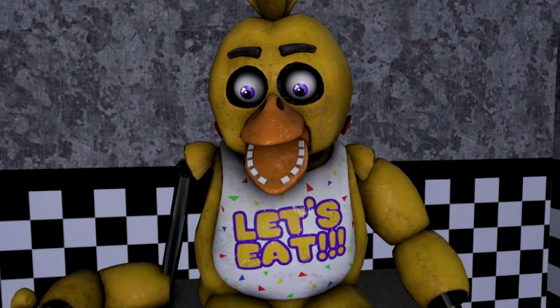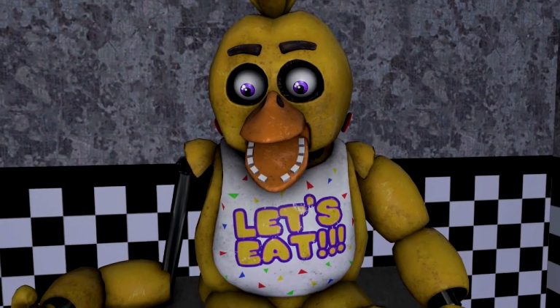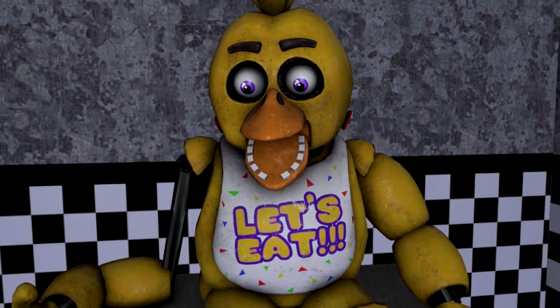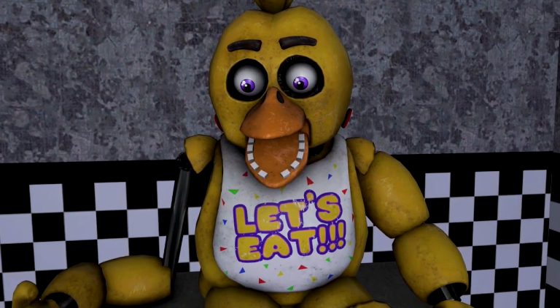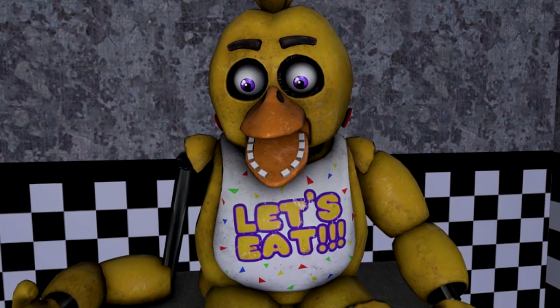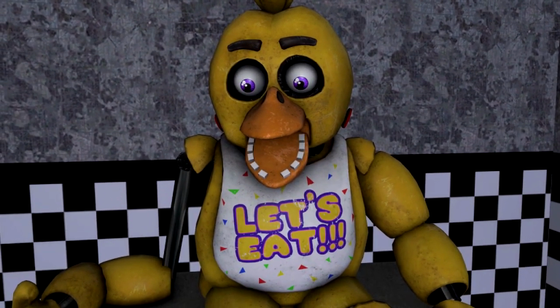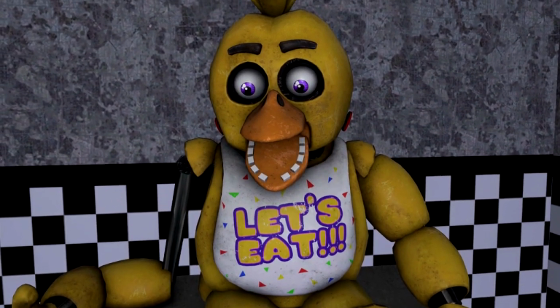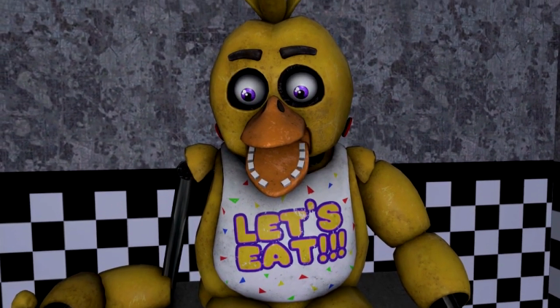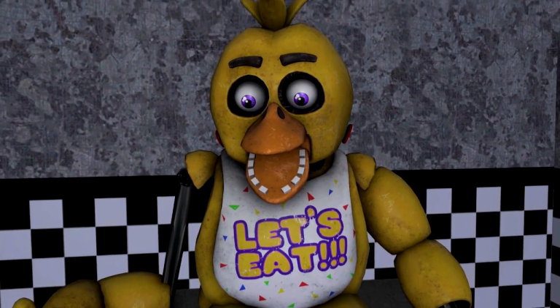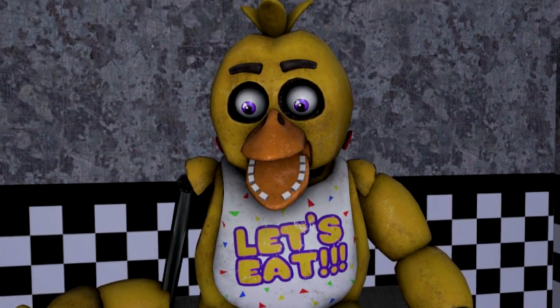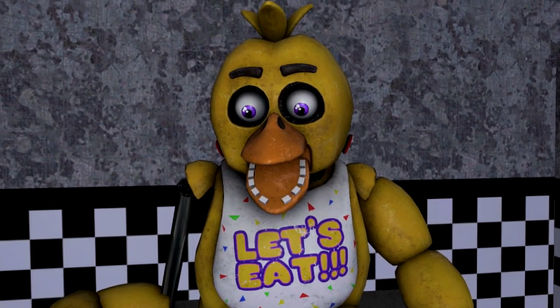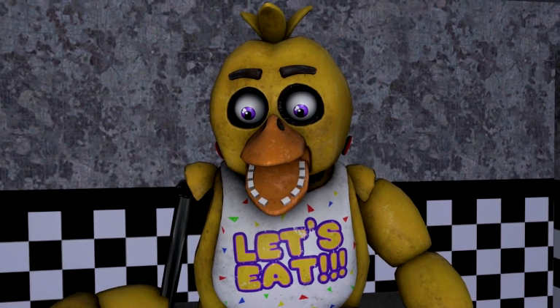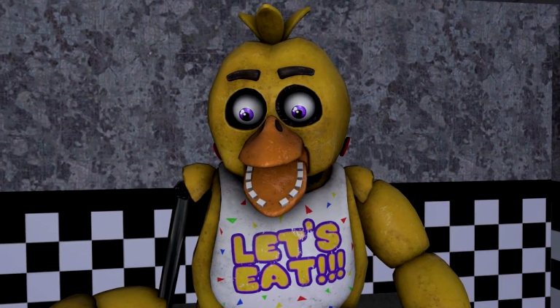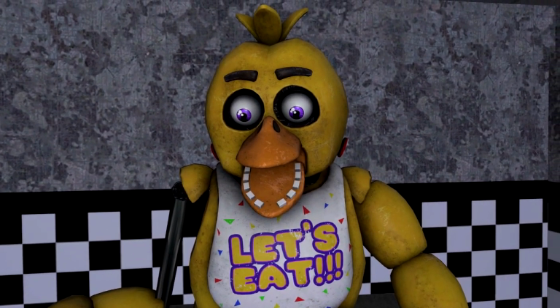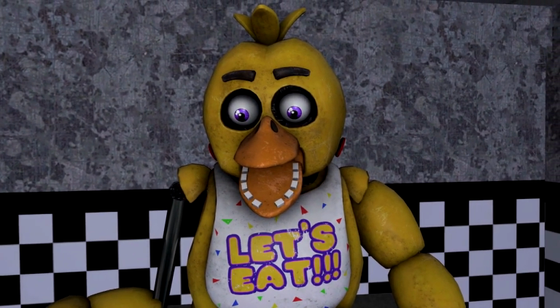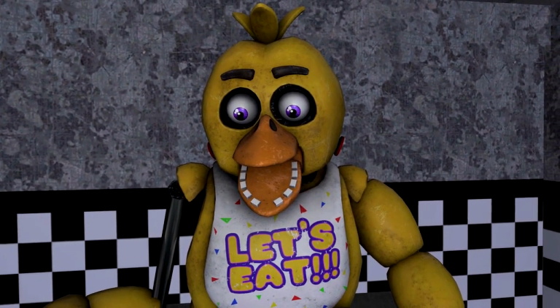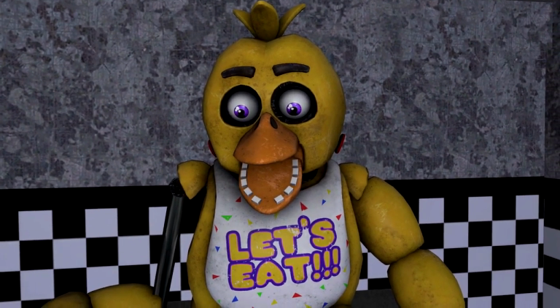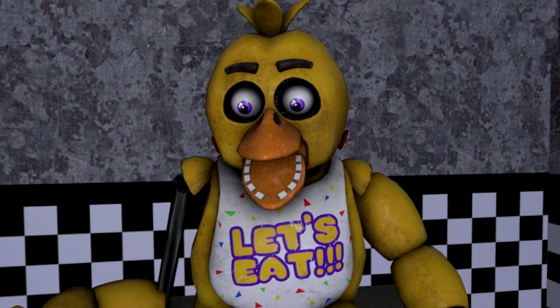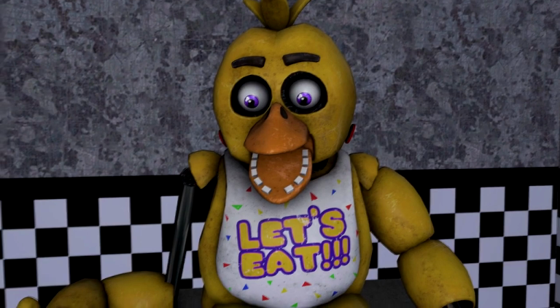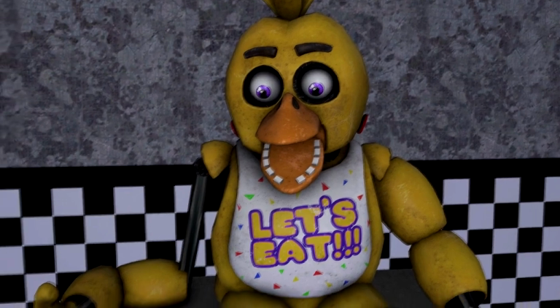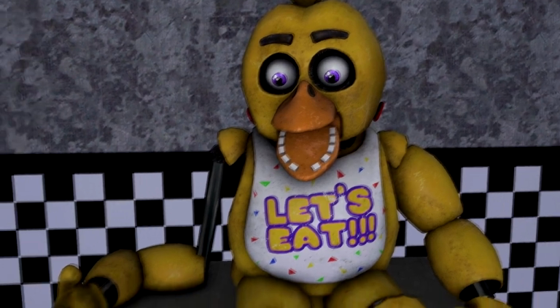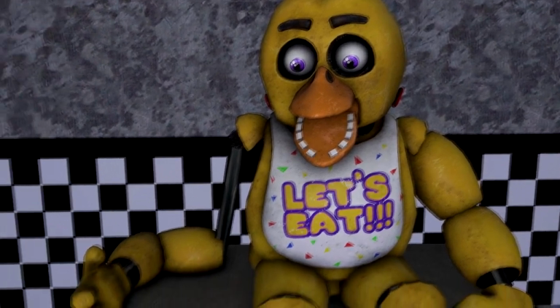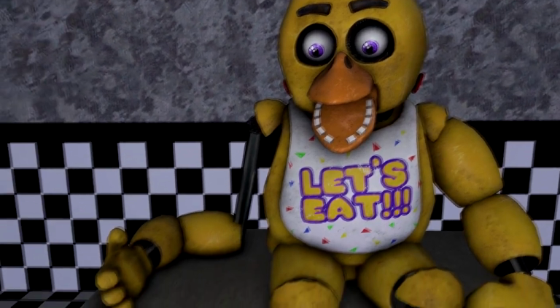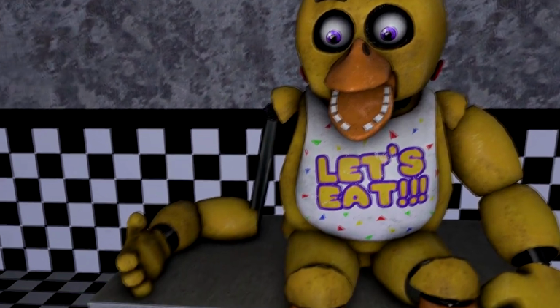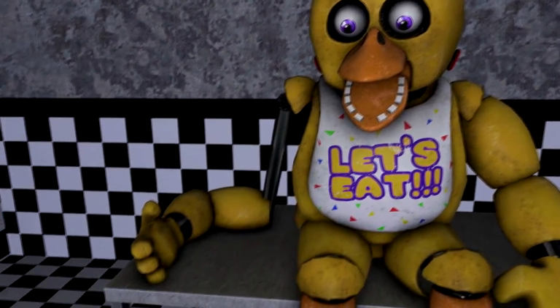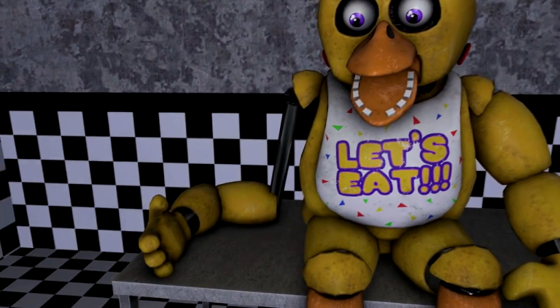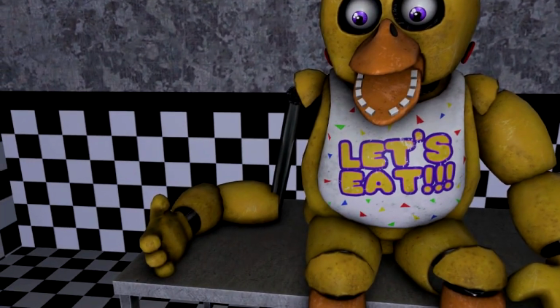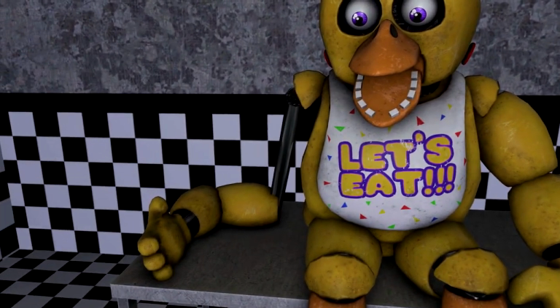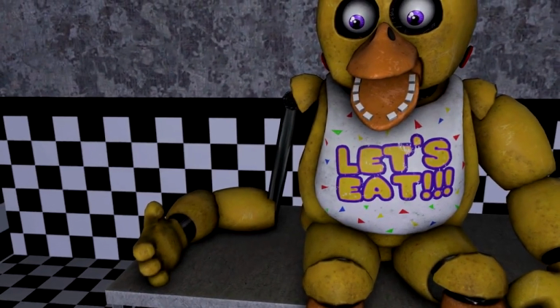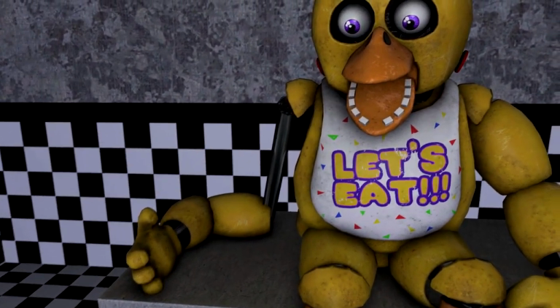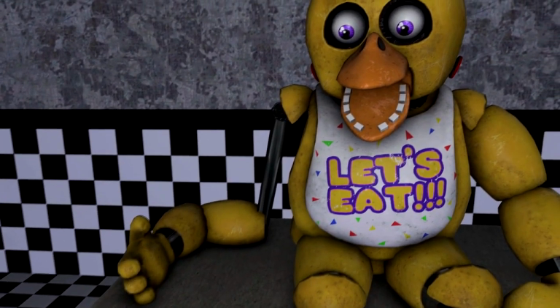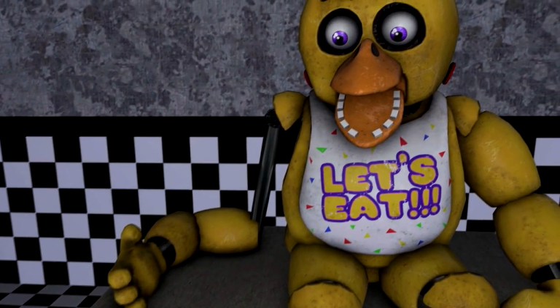Good job. Now reattach Chica's upper arm, hand, and cupcake plate.